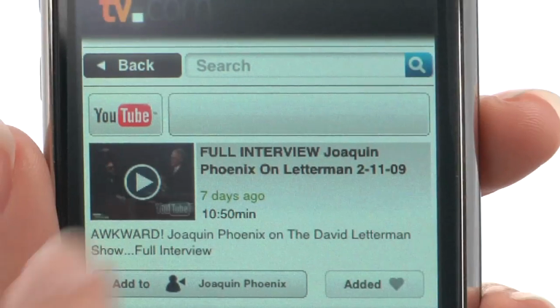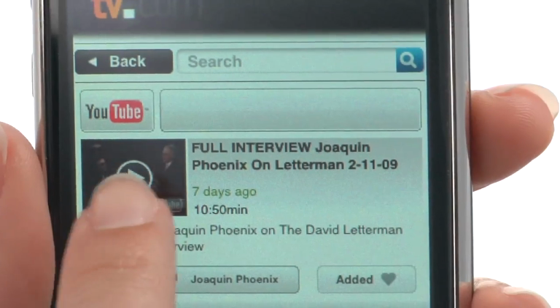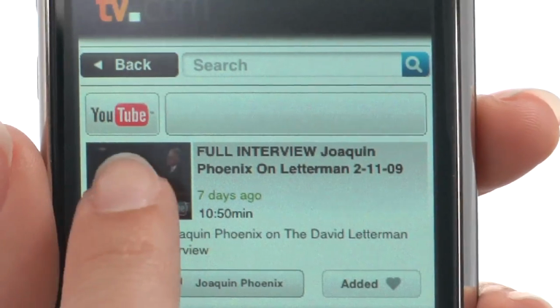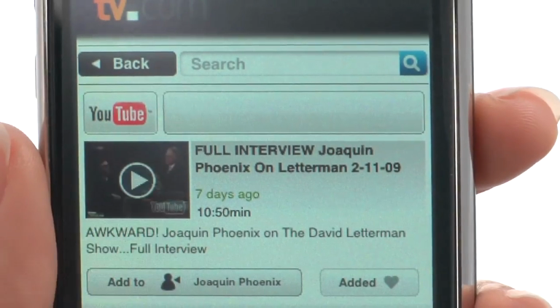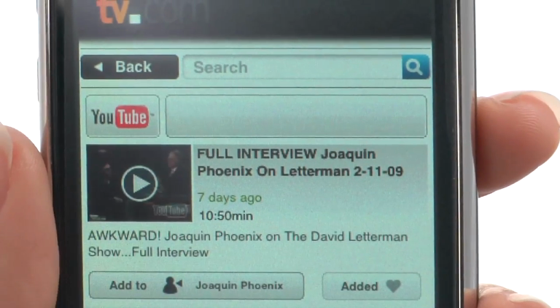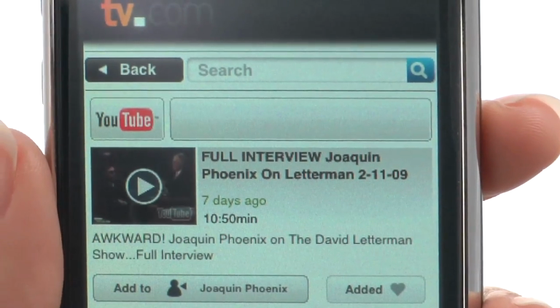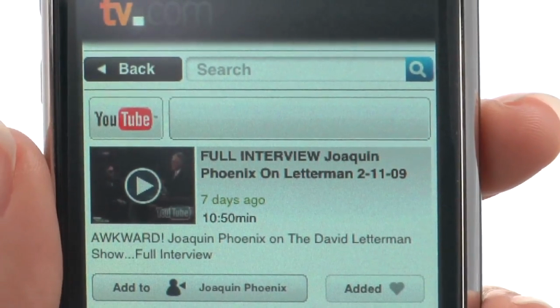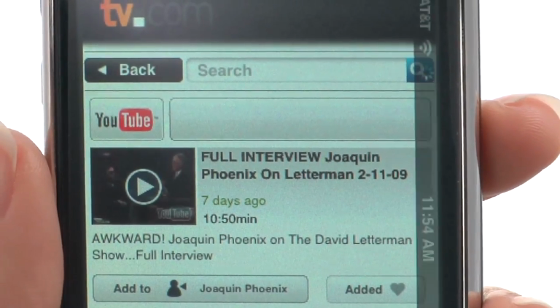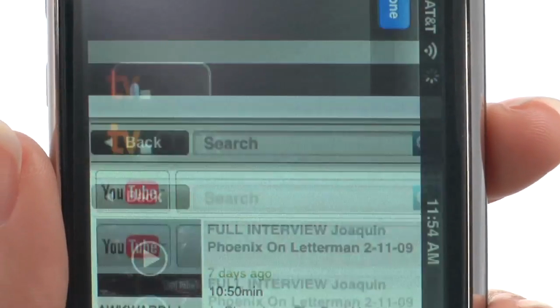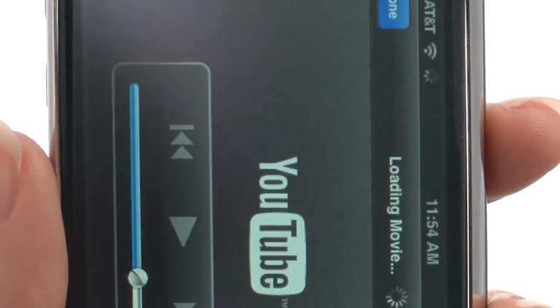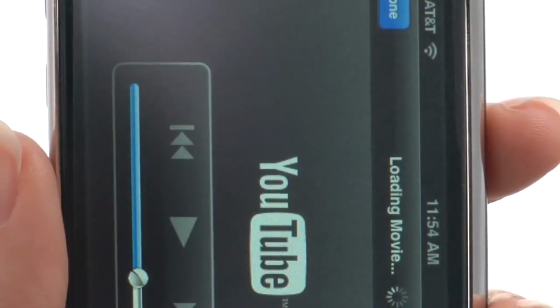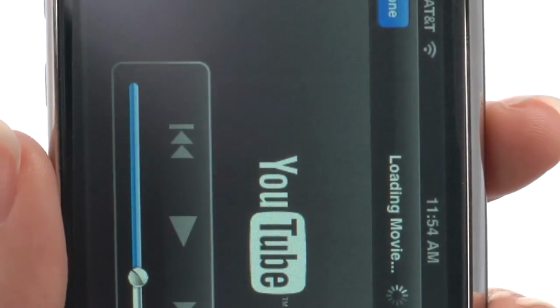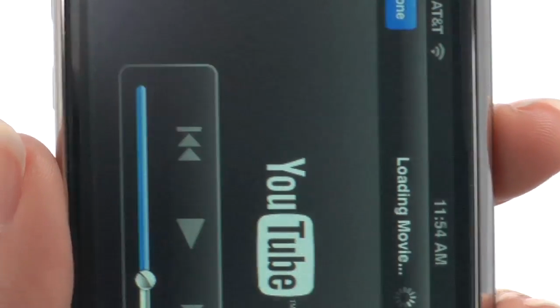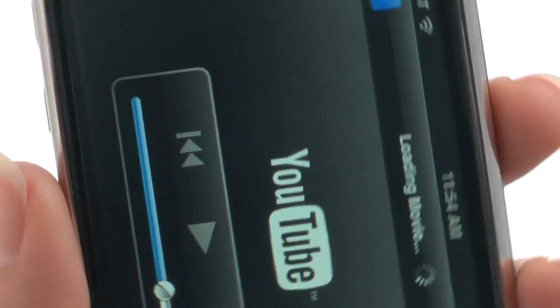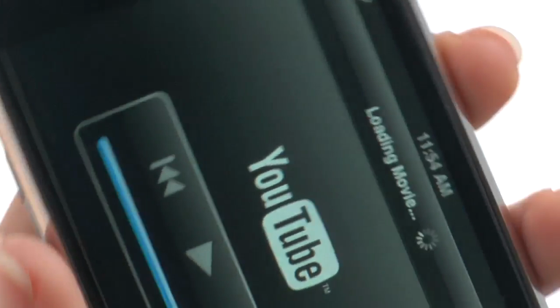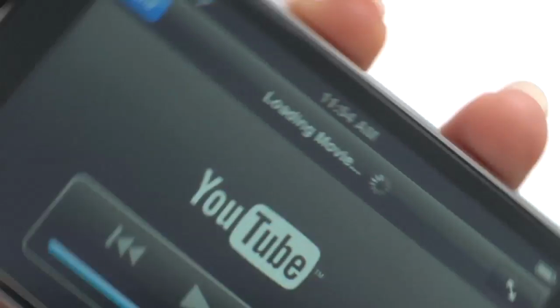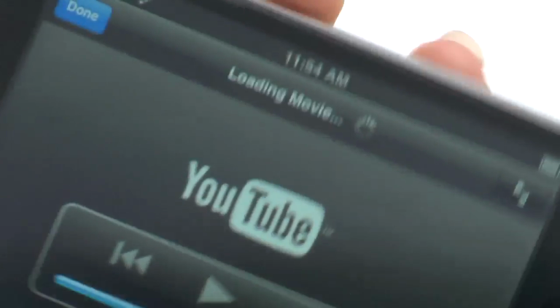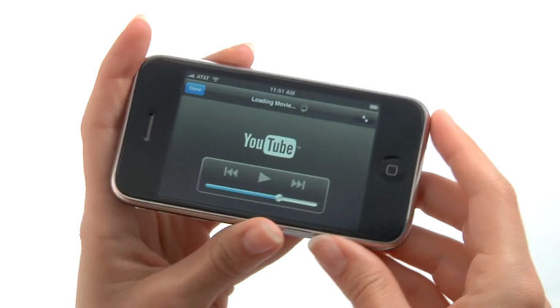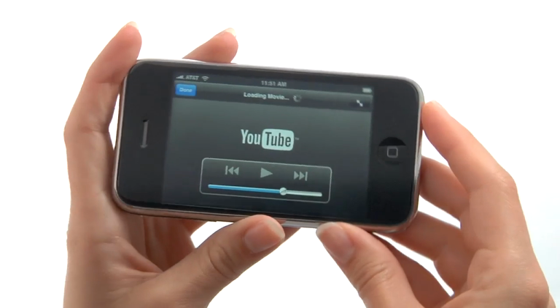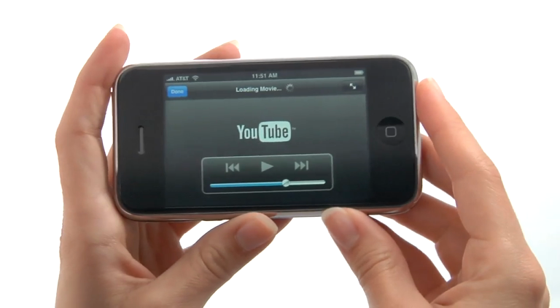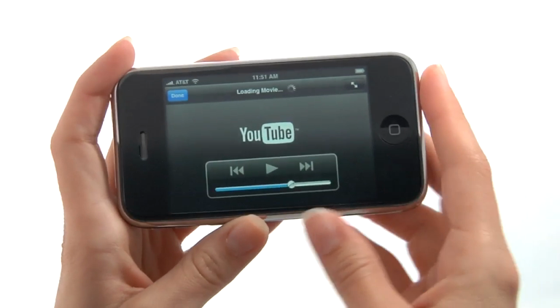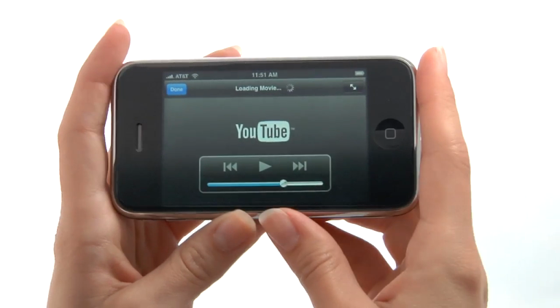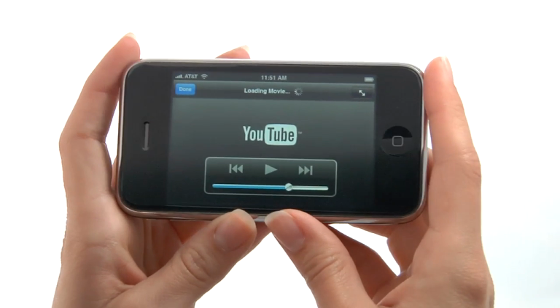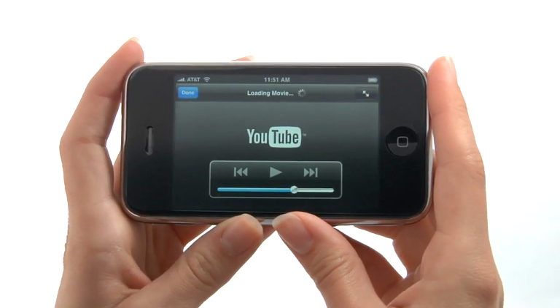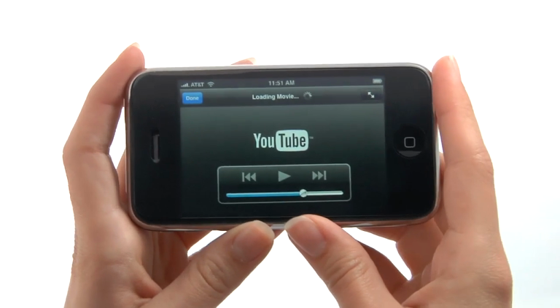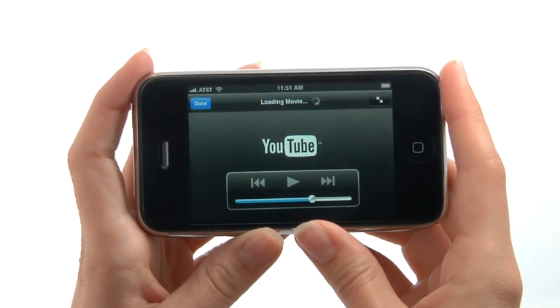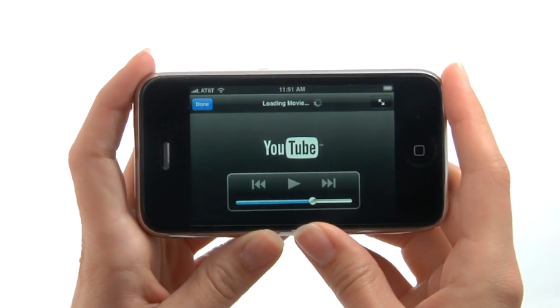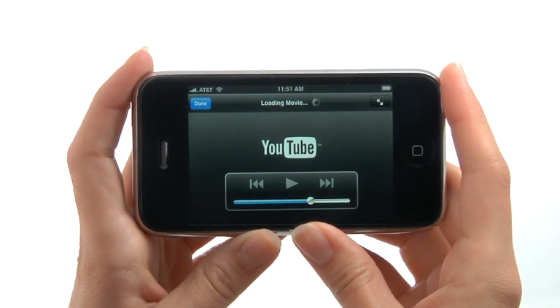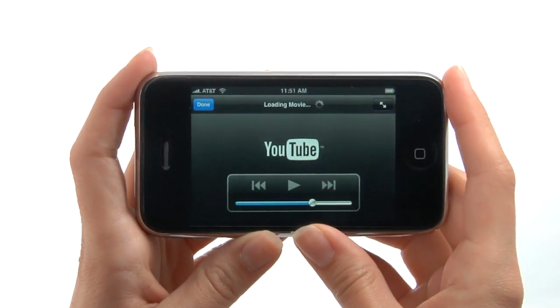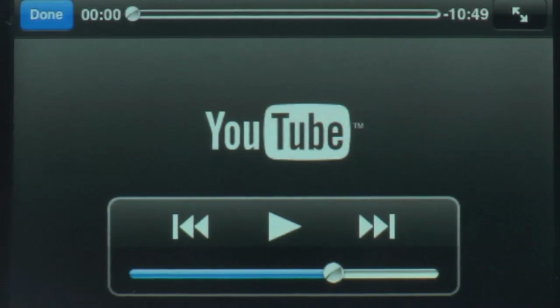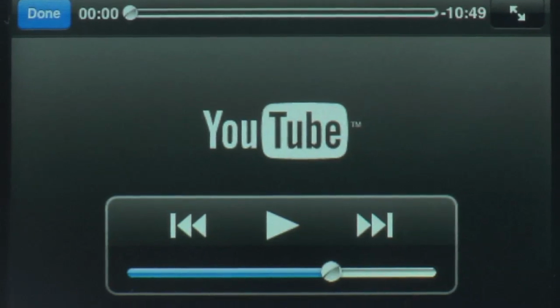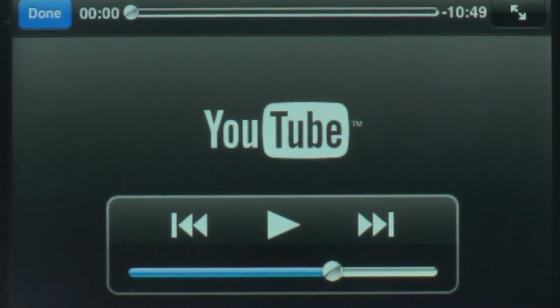Tap the video with the play button and it will load on your iPhone. Now you don't have a reason as to why you can't keep up with Letterman's top 10 lists.